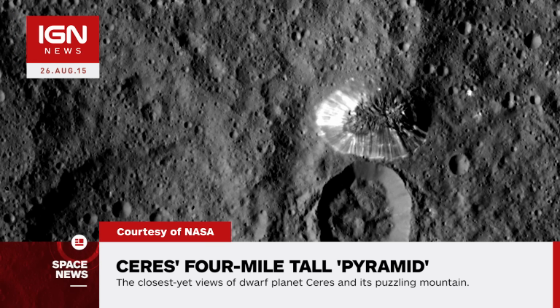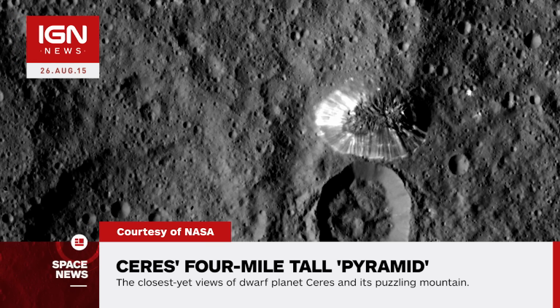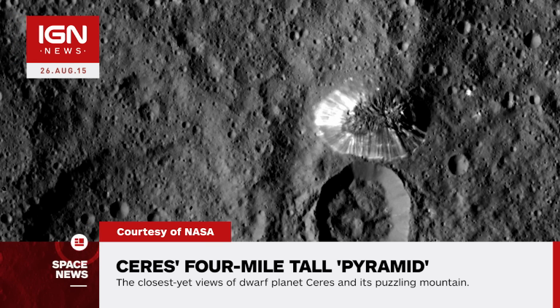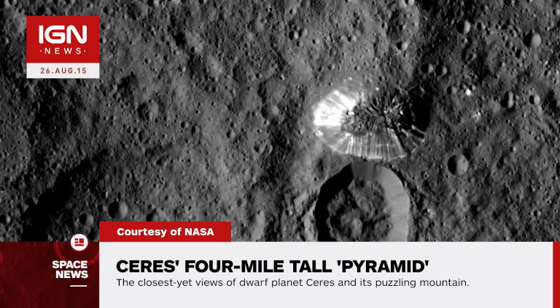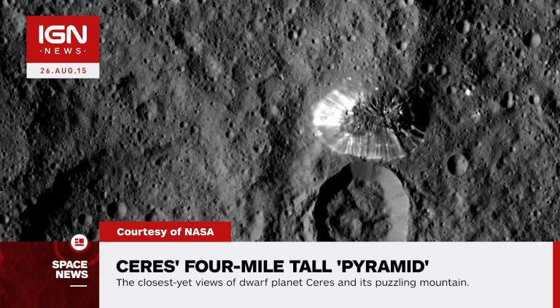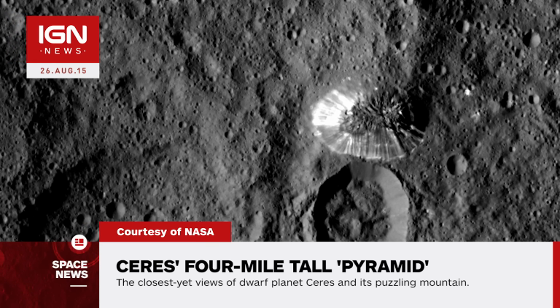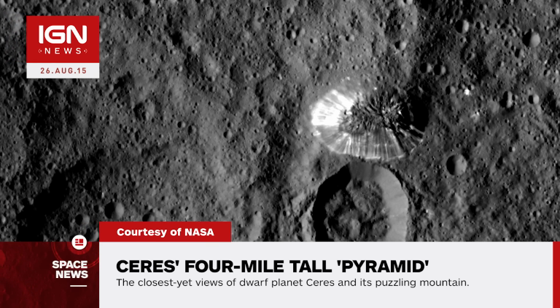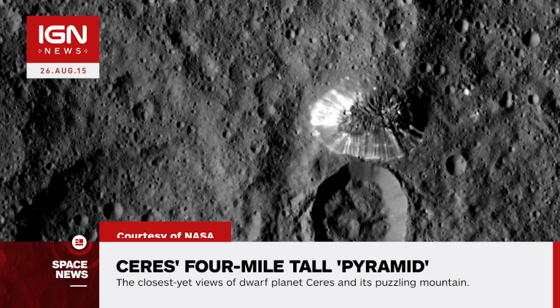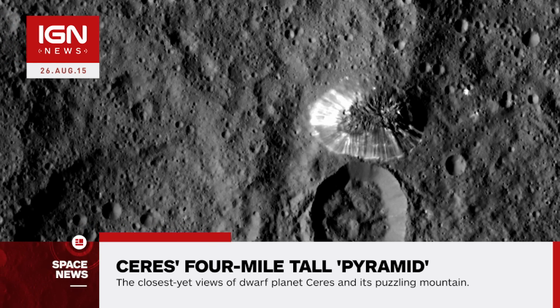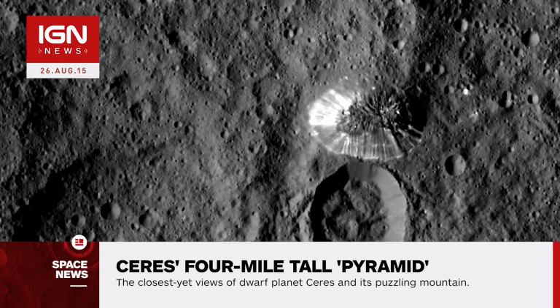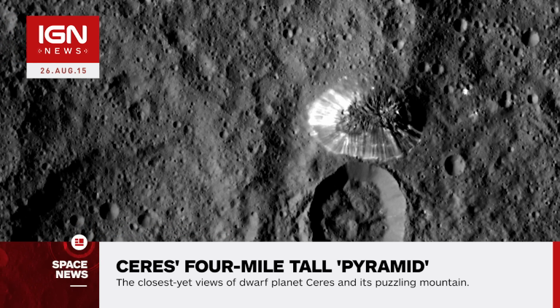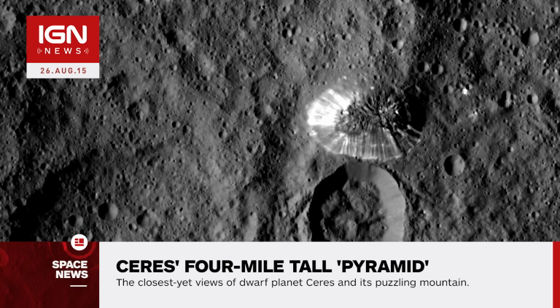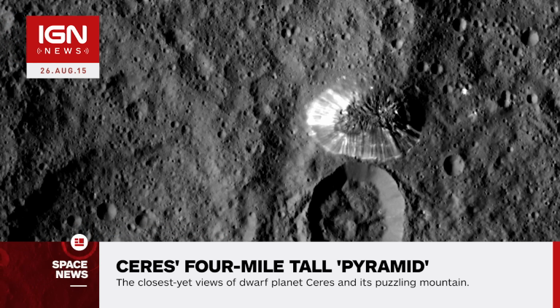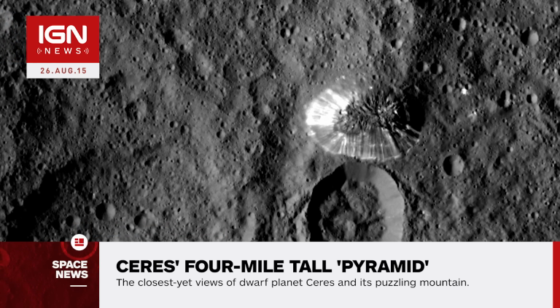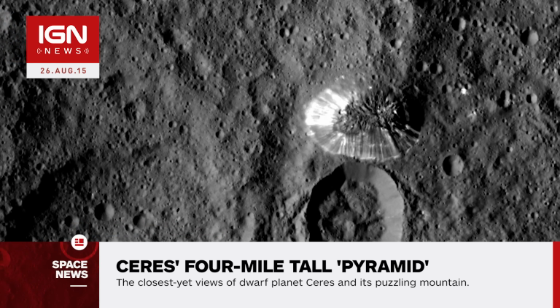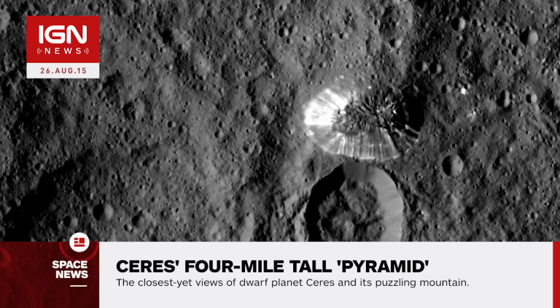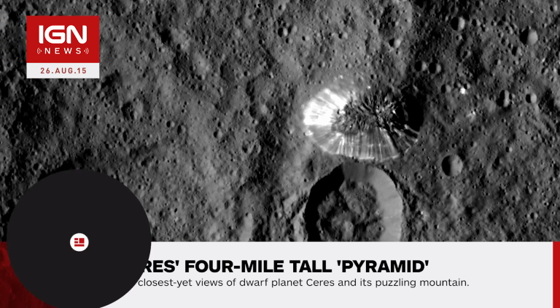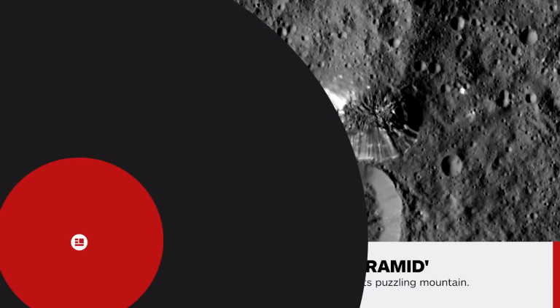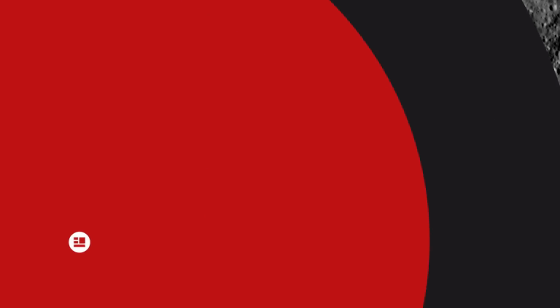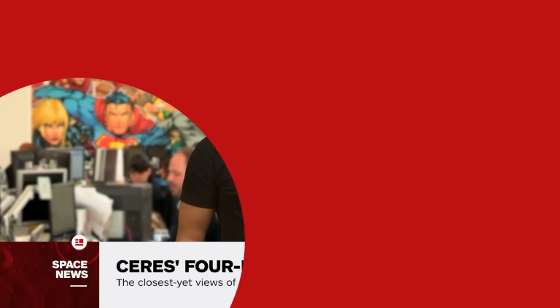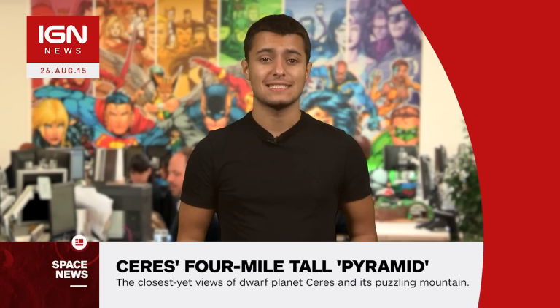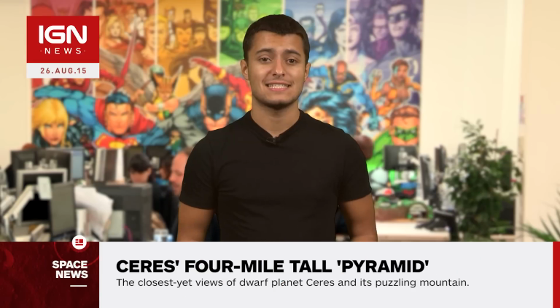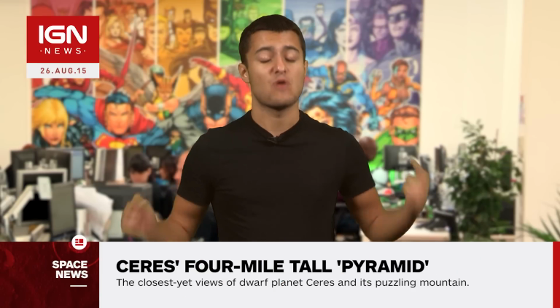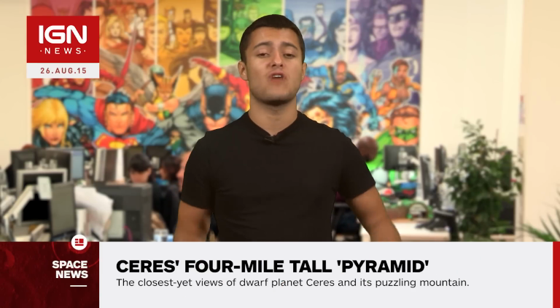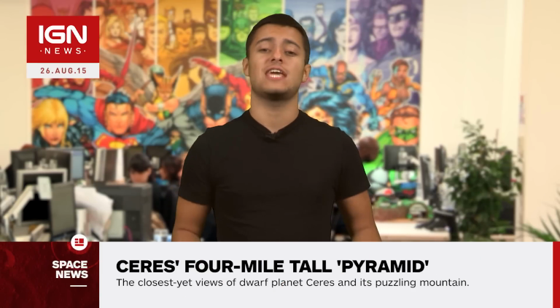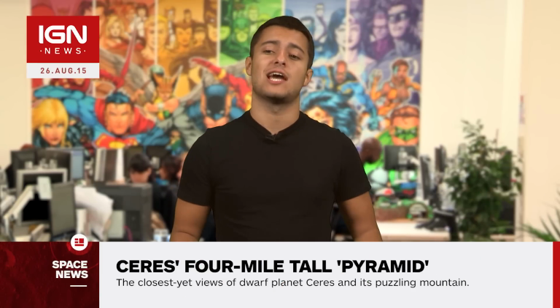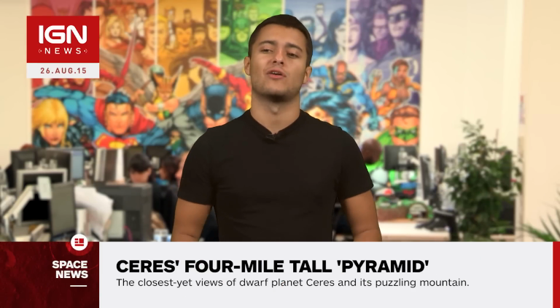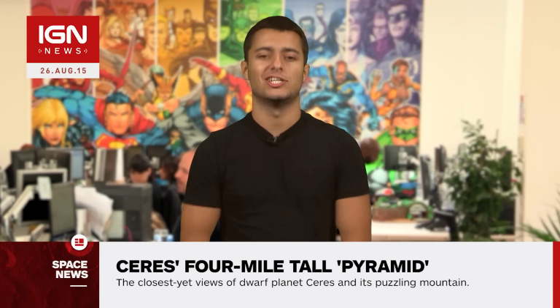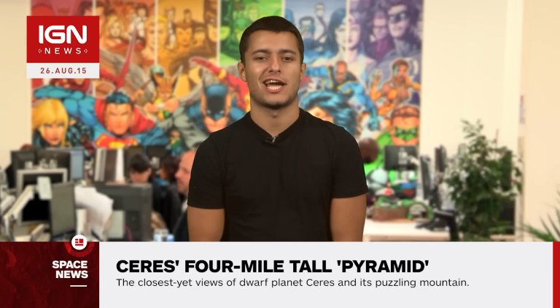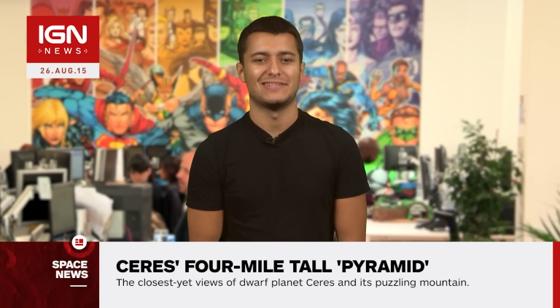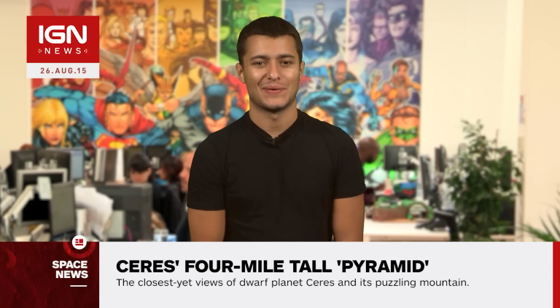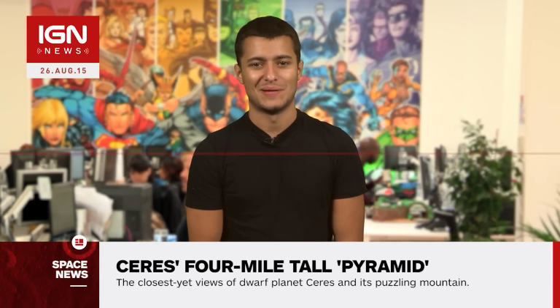It's due to make its last orbit in late October. For more news as we get it, stay right here on IGN.com.